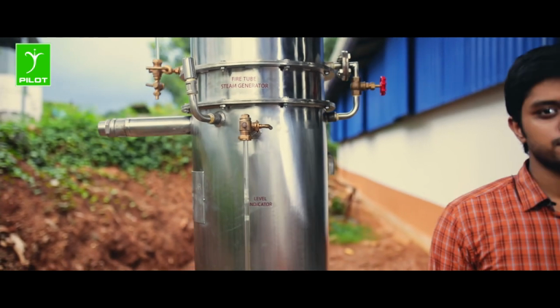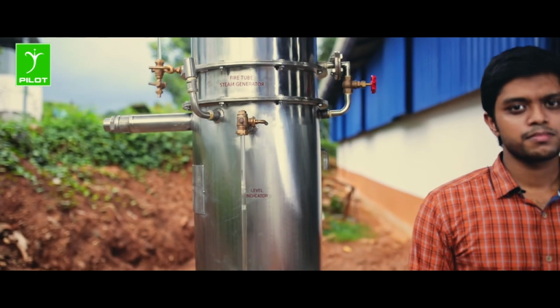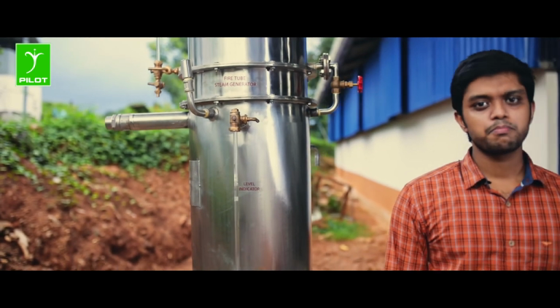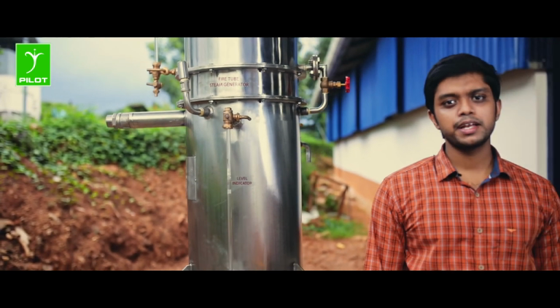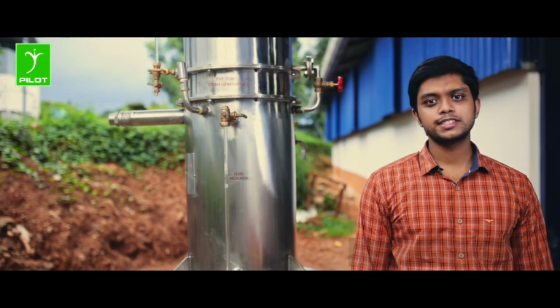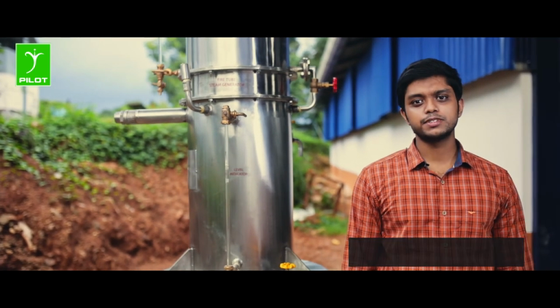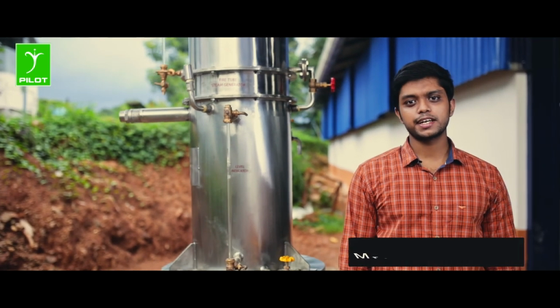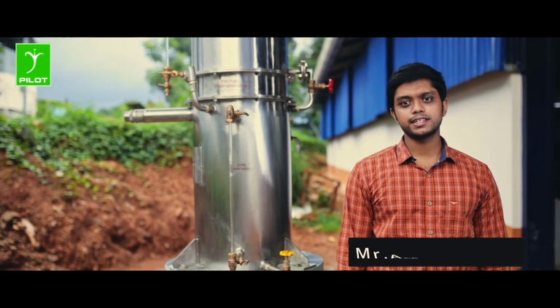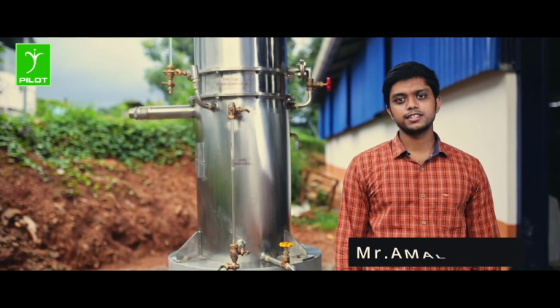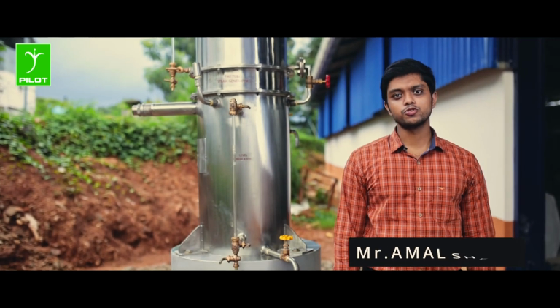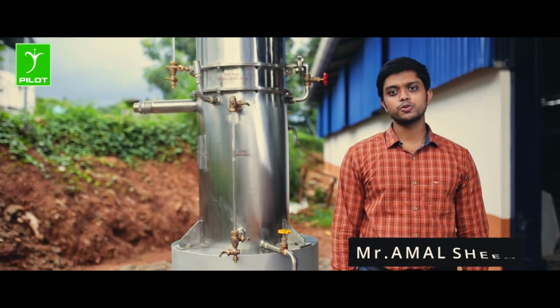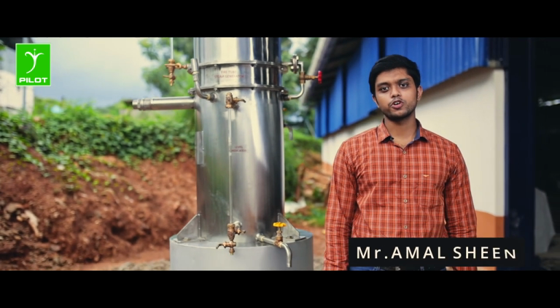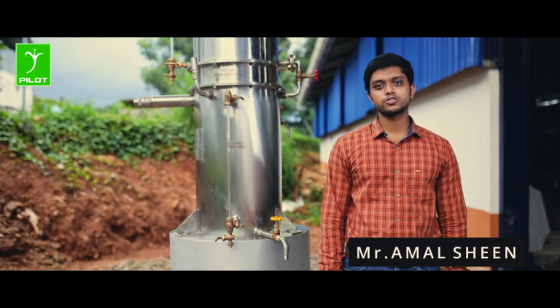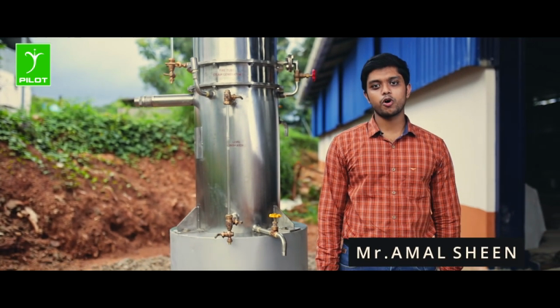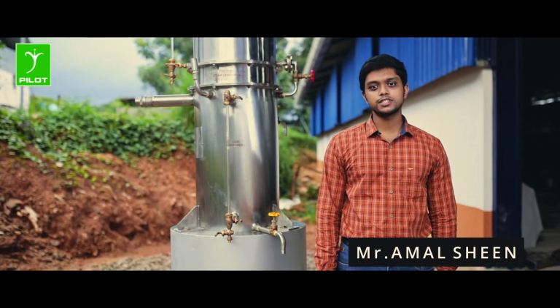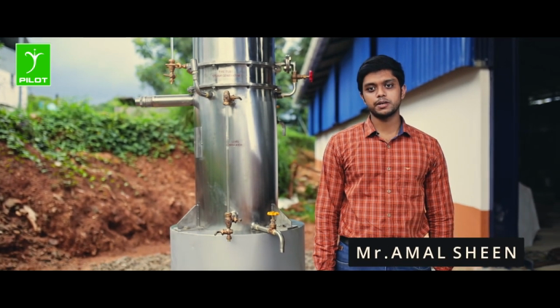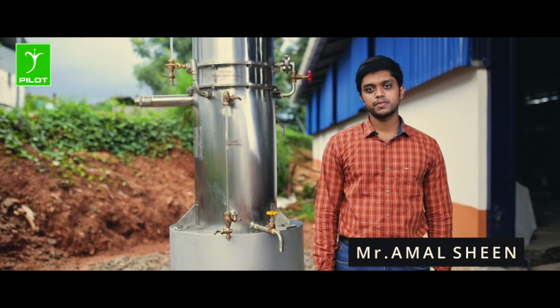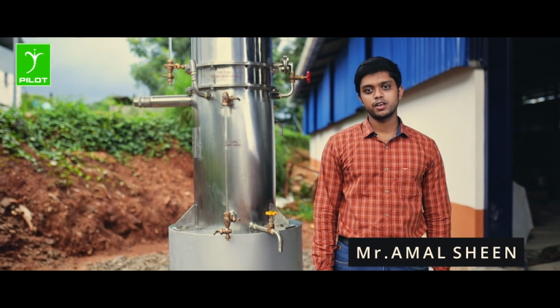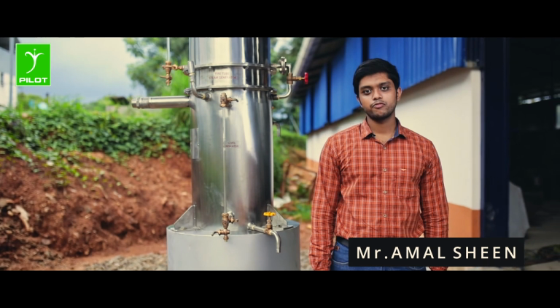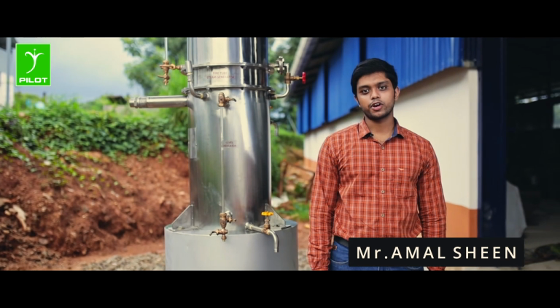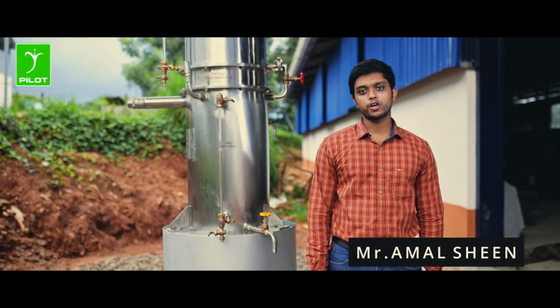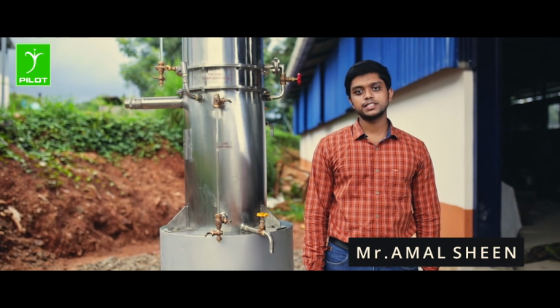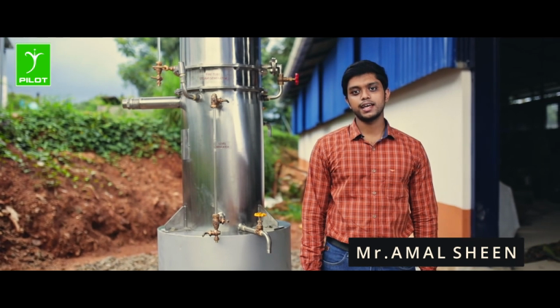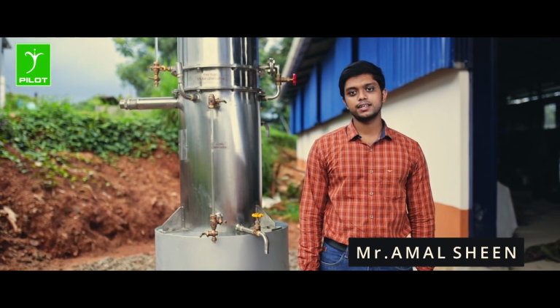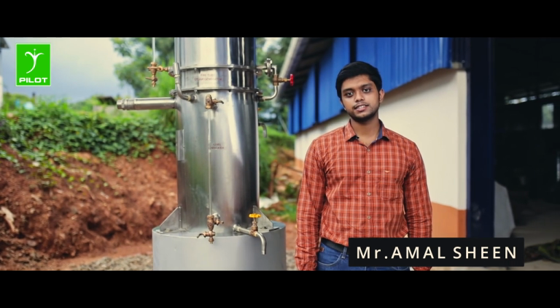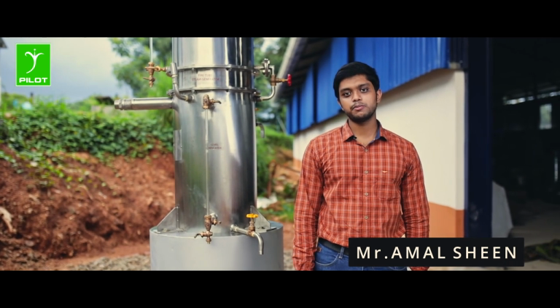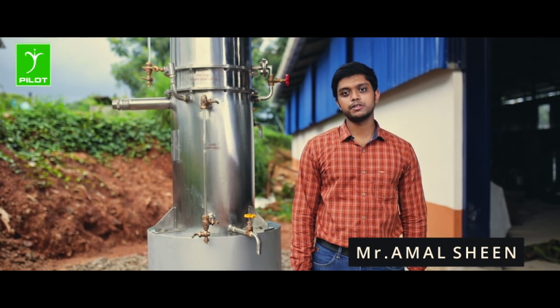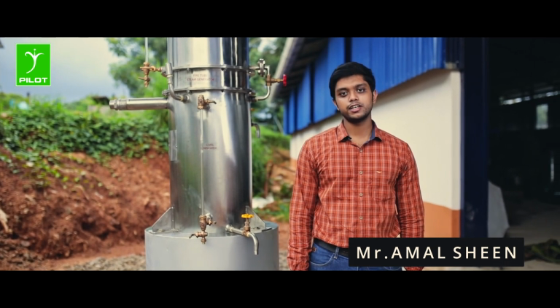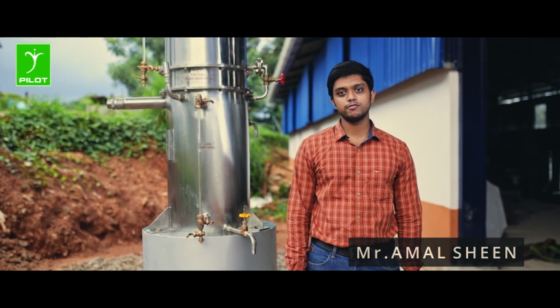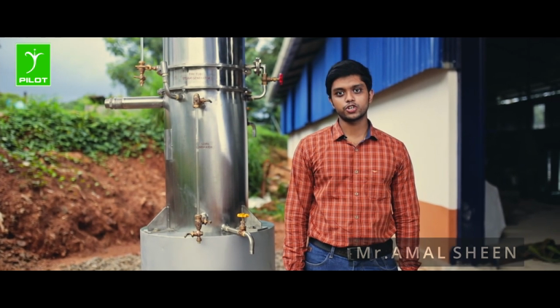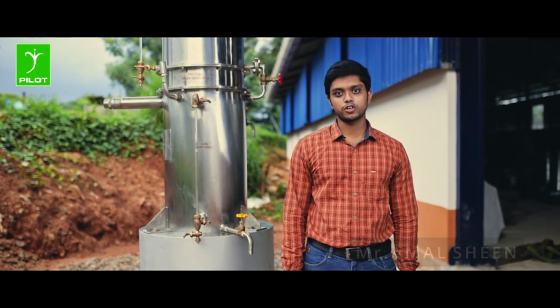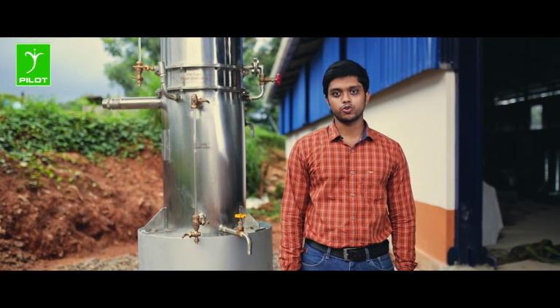The pilot steam generator is used to produce open steam for equipment like the steaming machine which requires it.